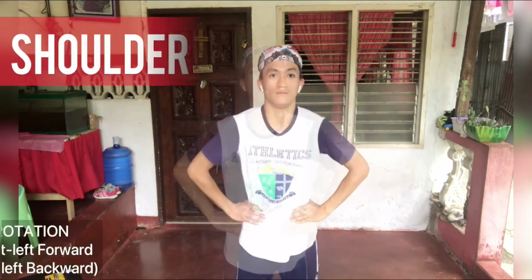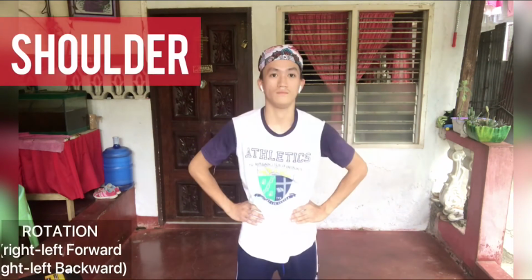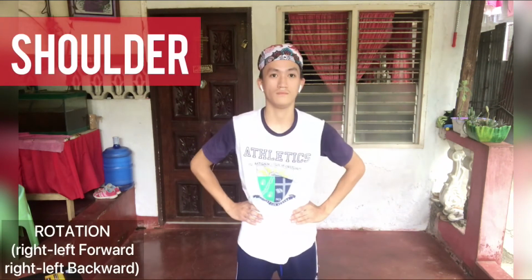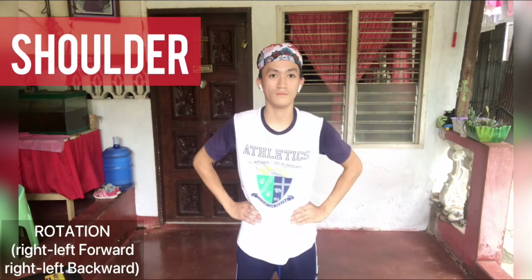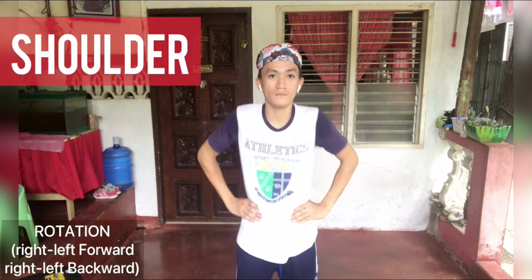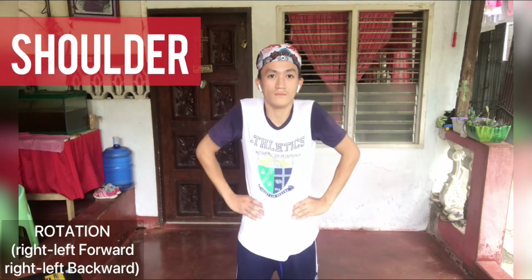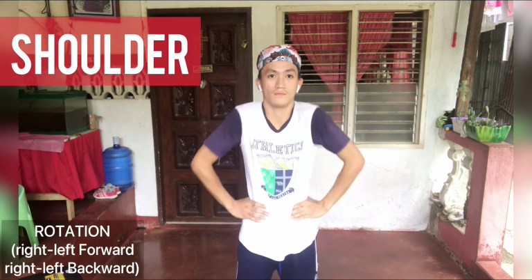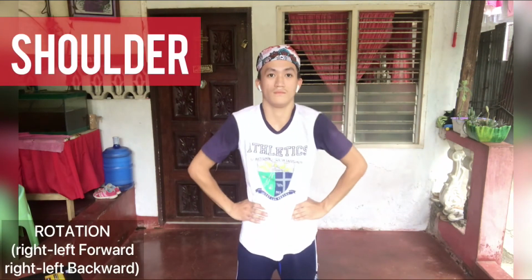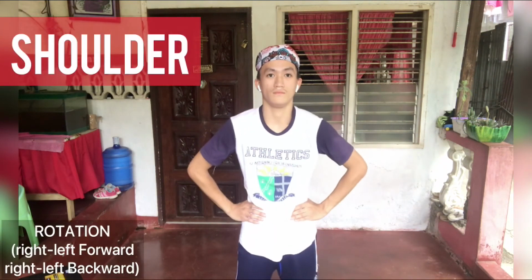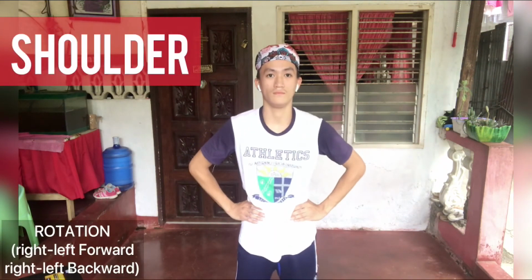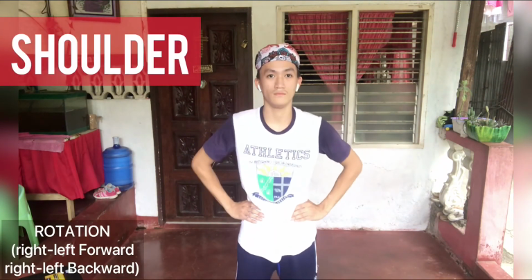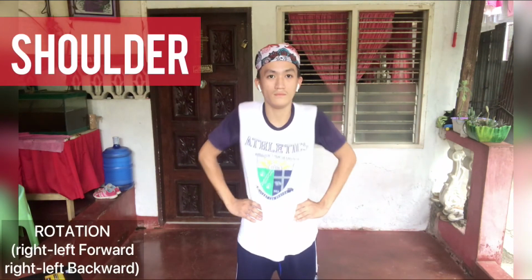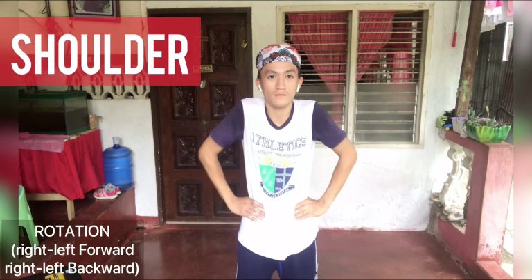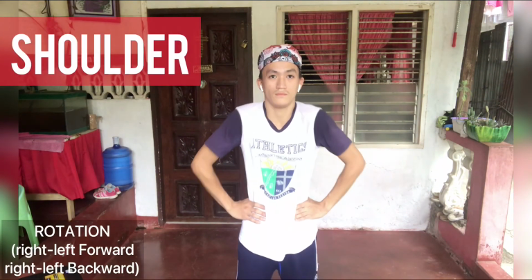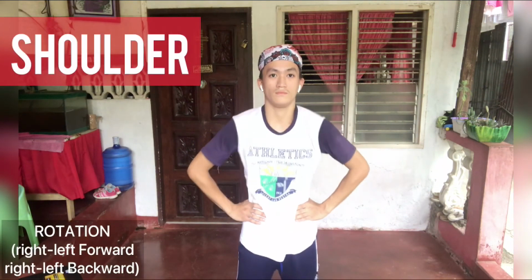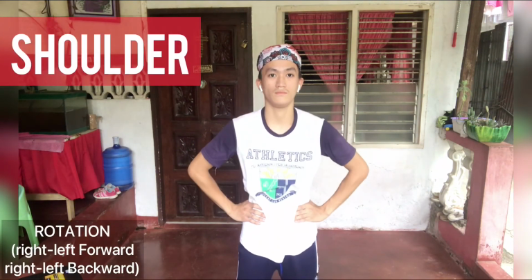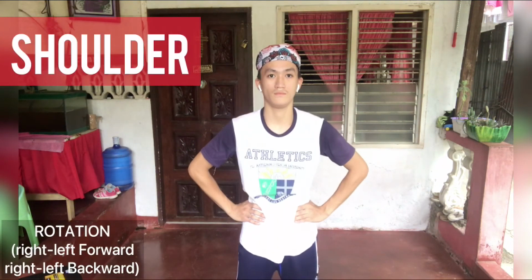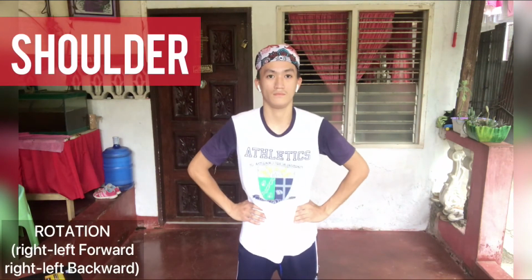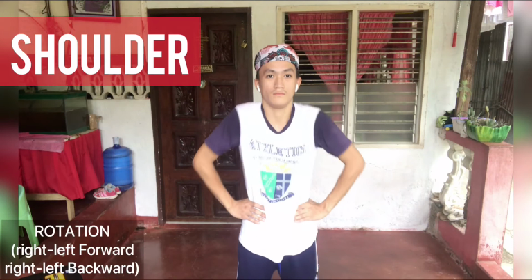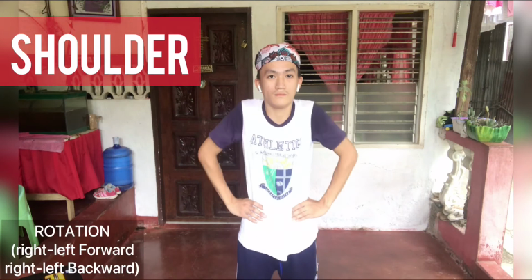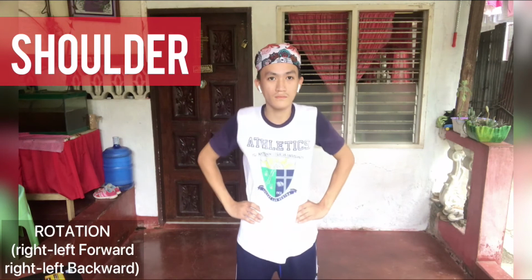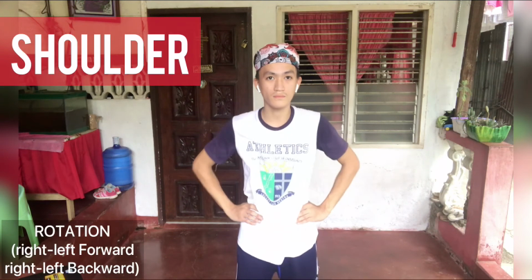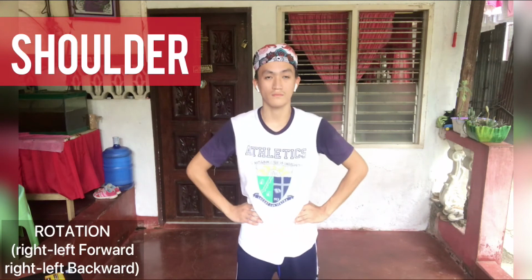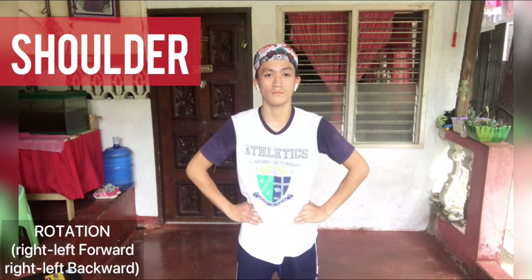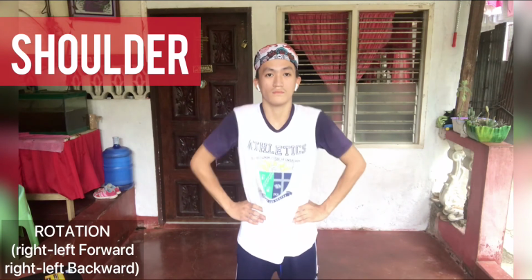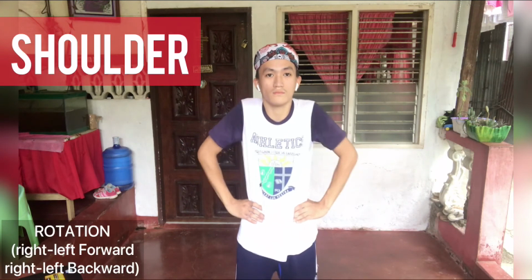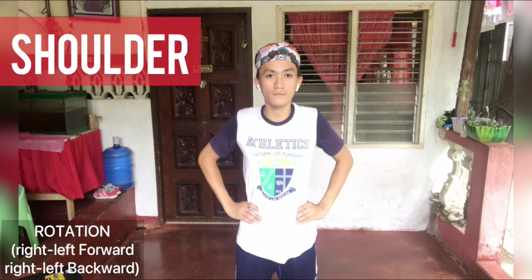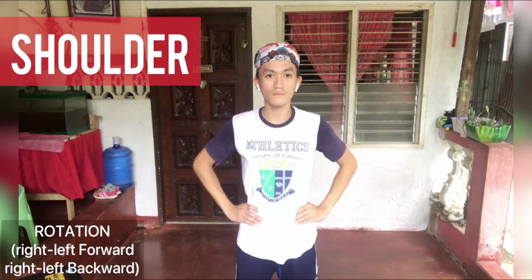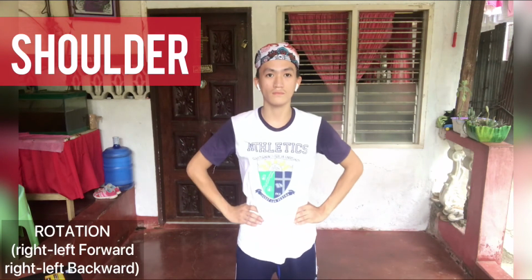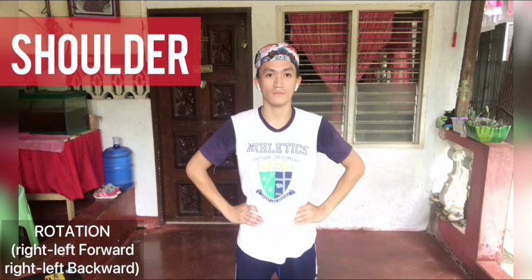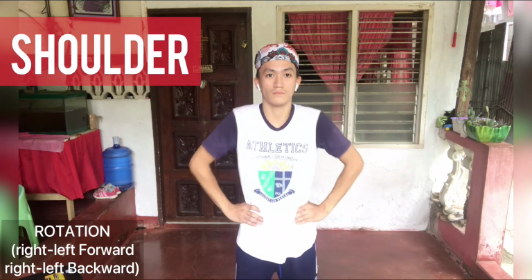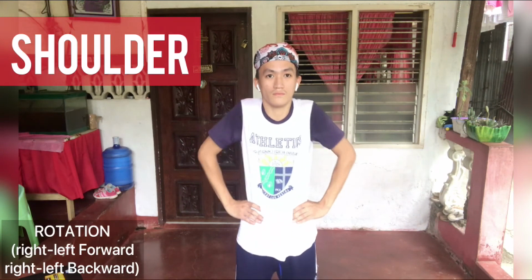Shoulder rotation — right-left forward, right-left backward.